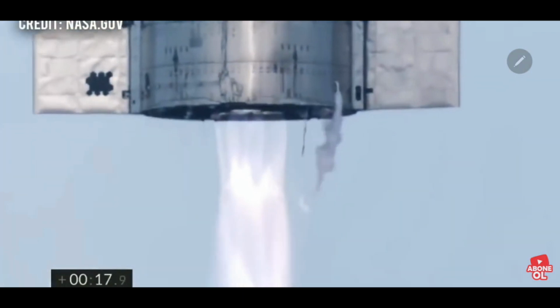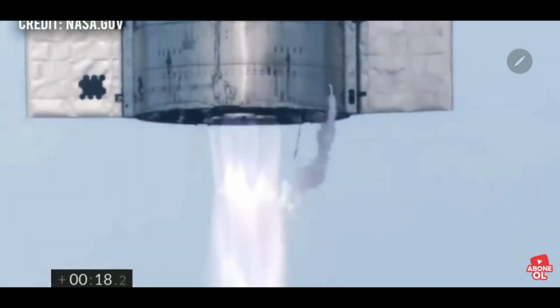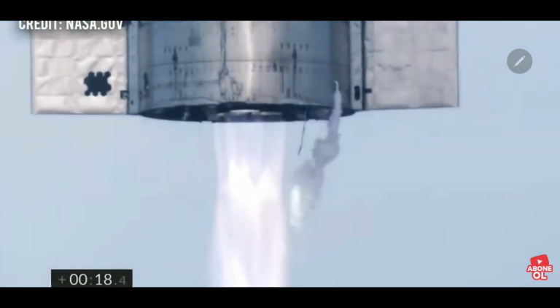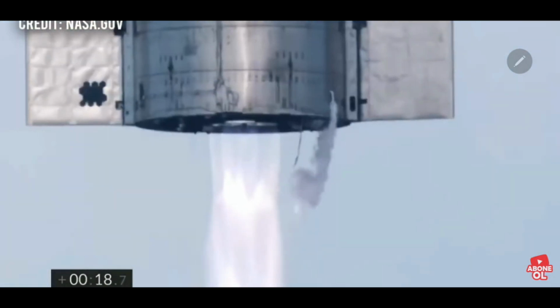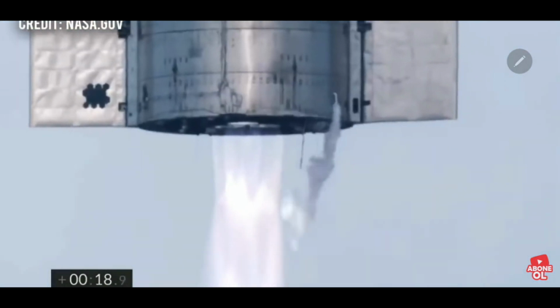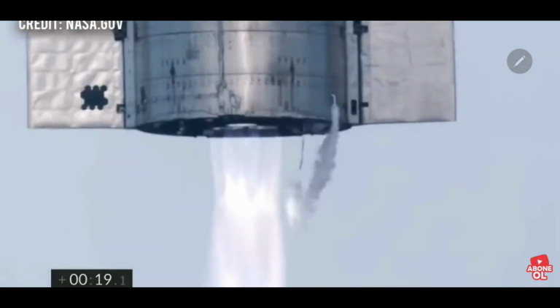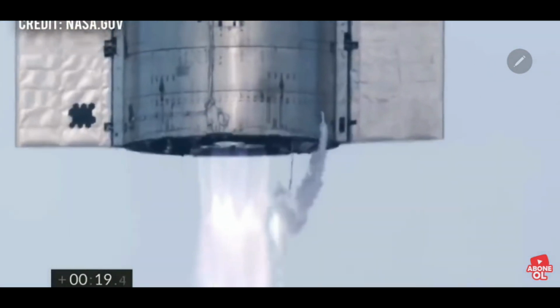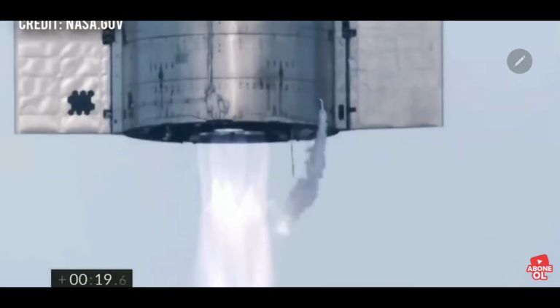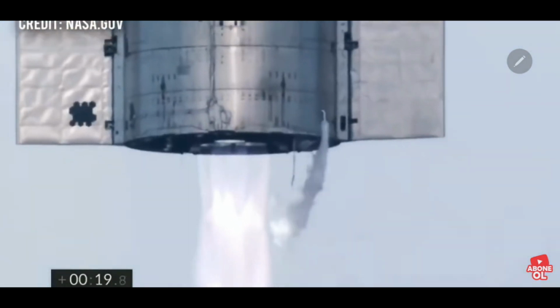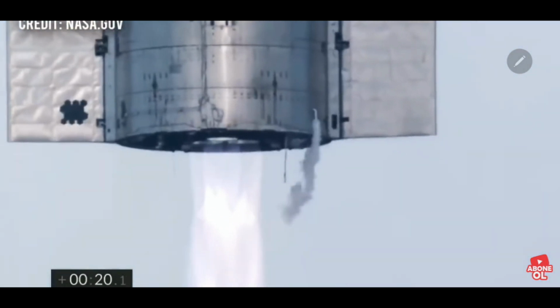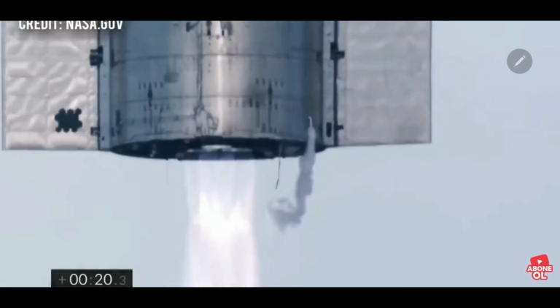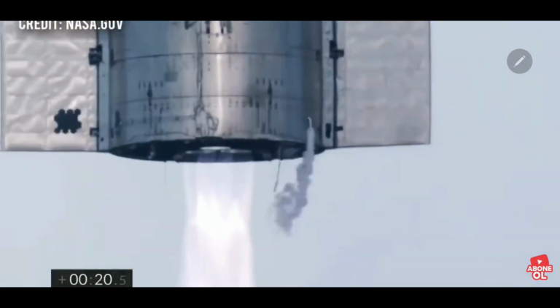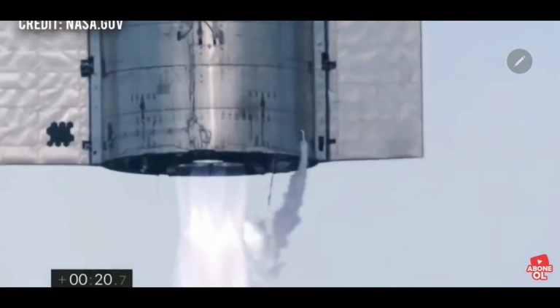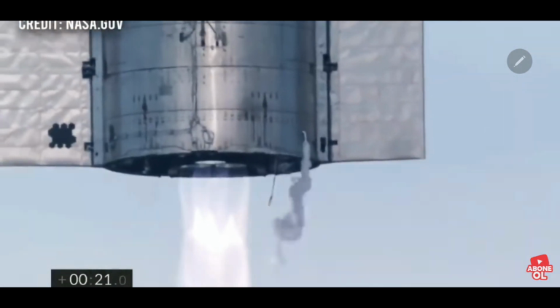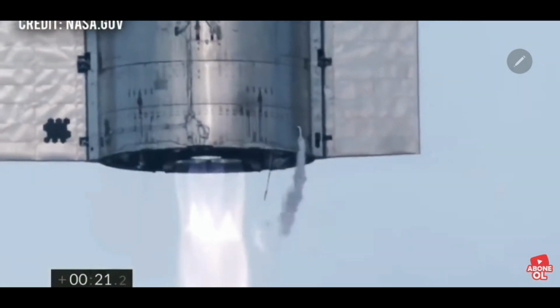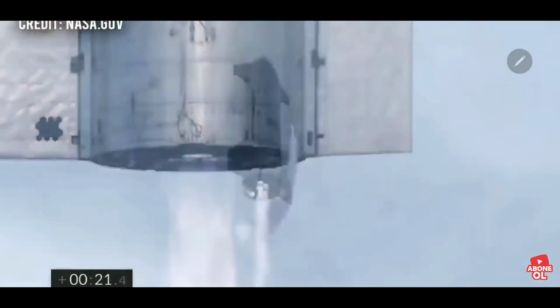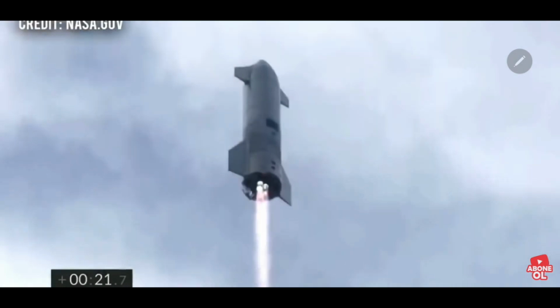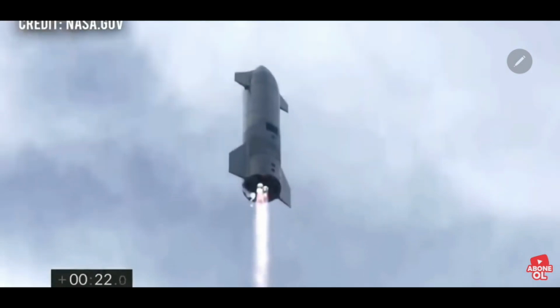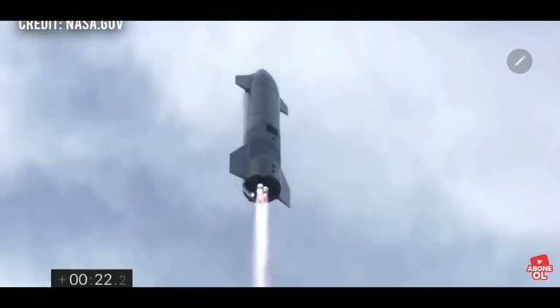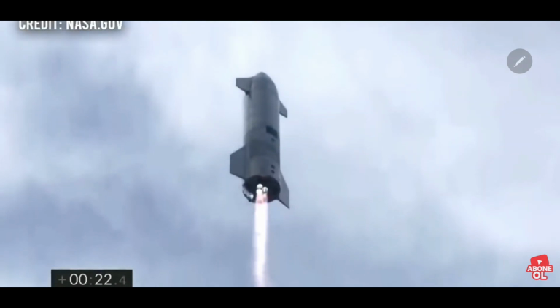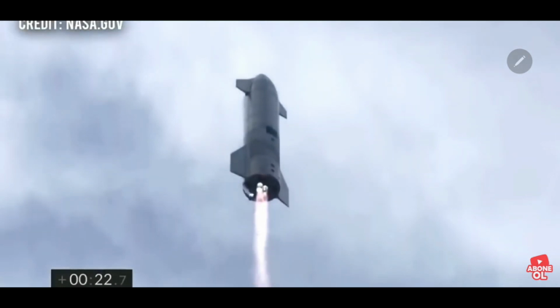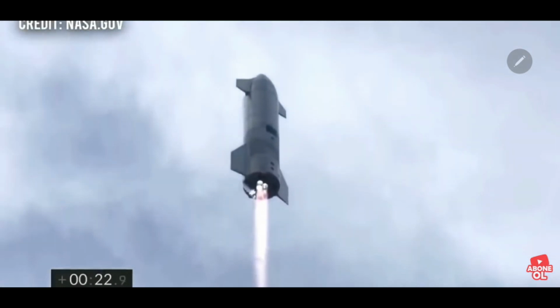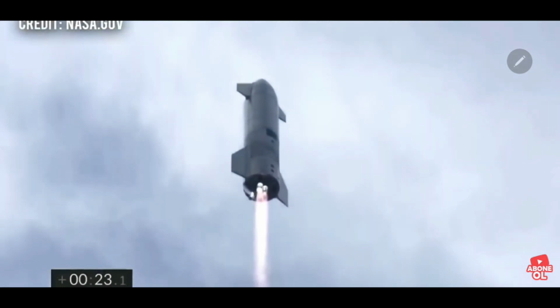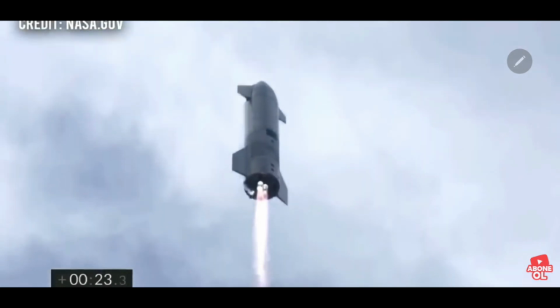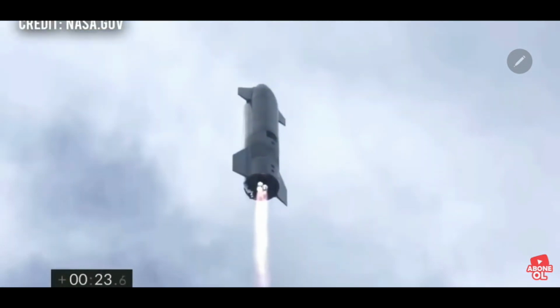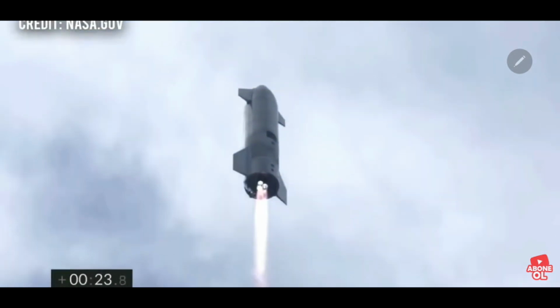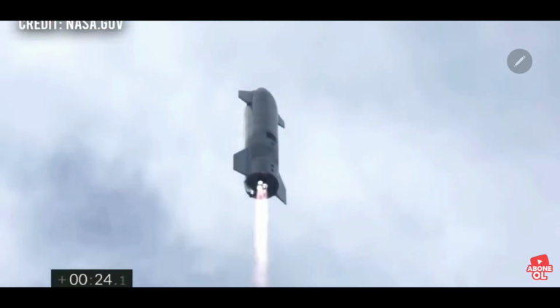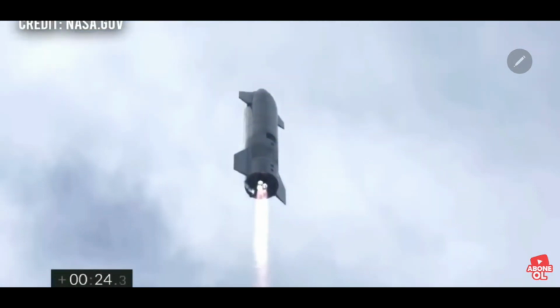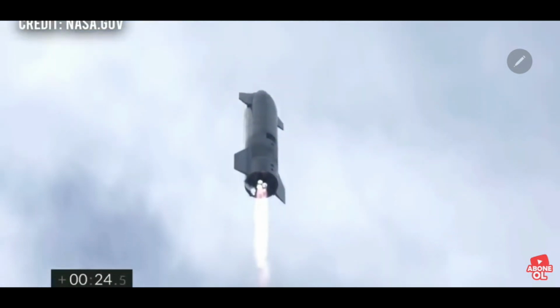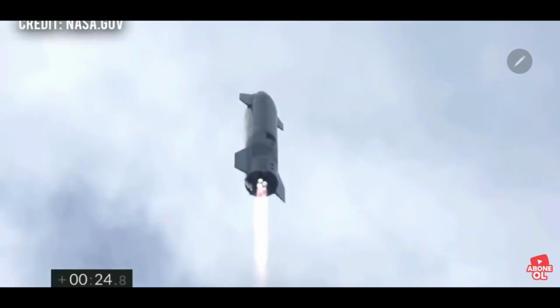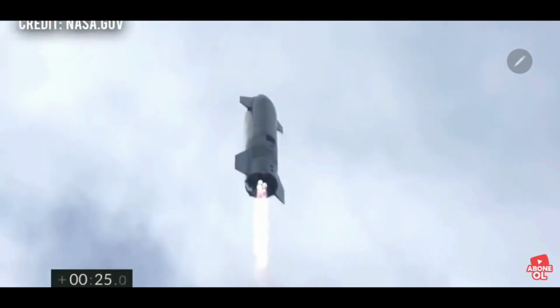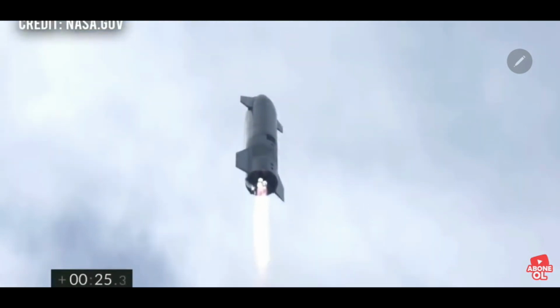We have liftoff. FC-2, please prepare for Section 35. OSC, FC-1, and LVN.